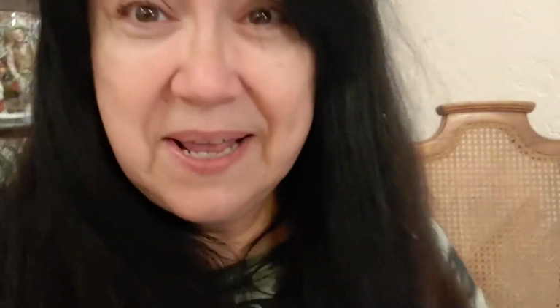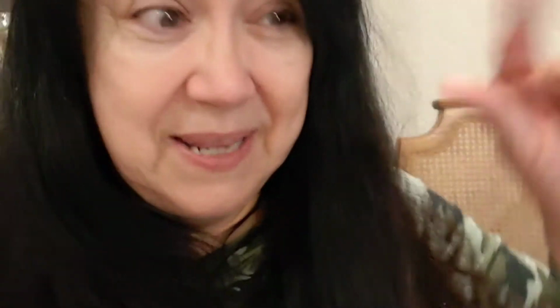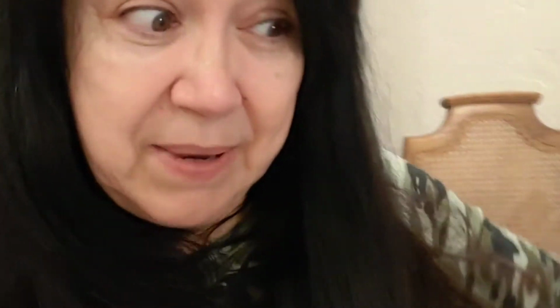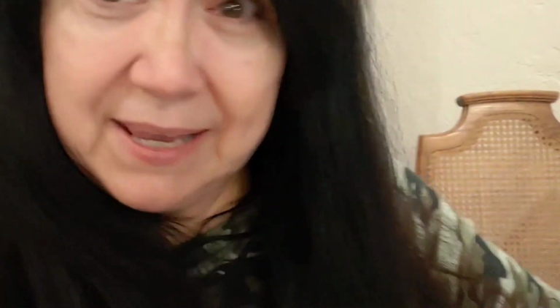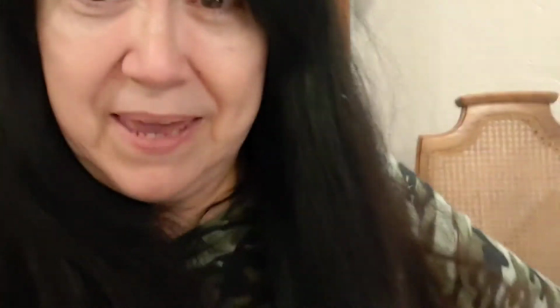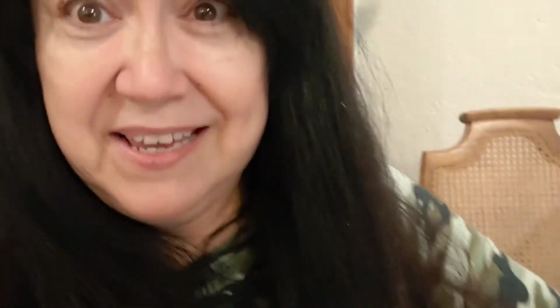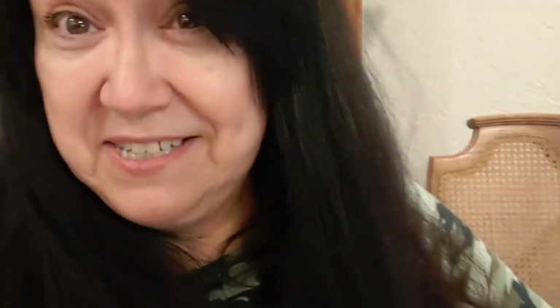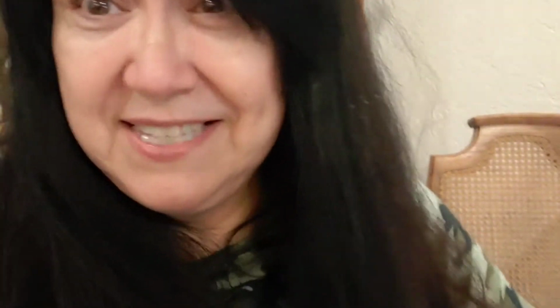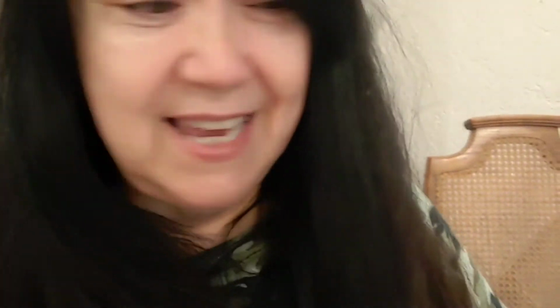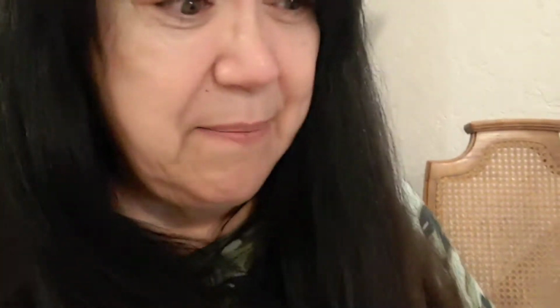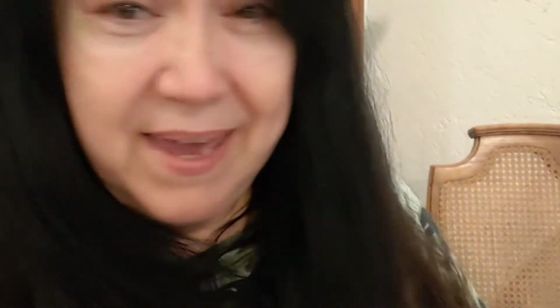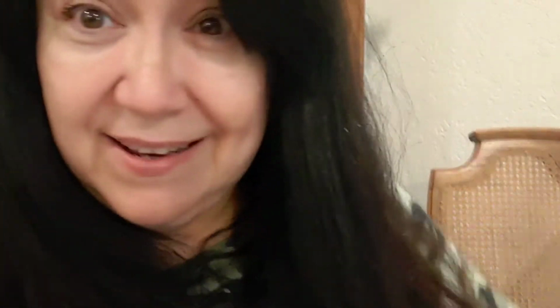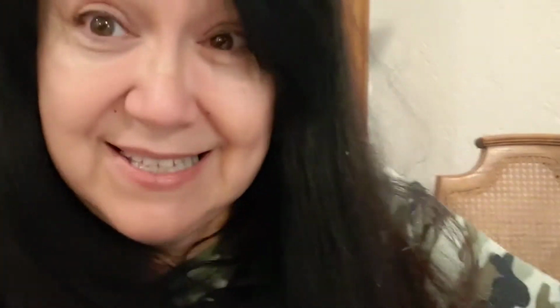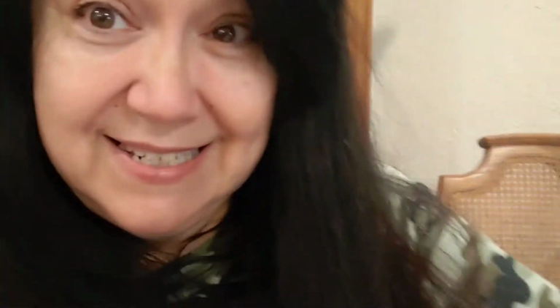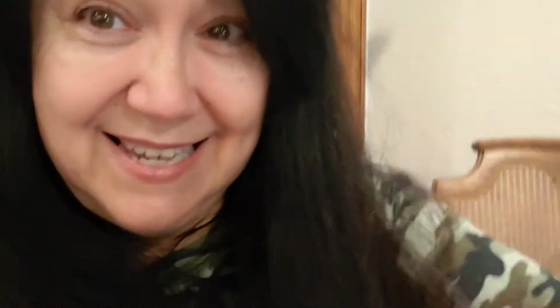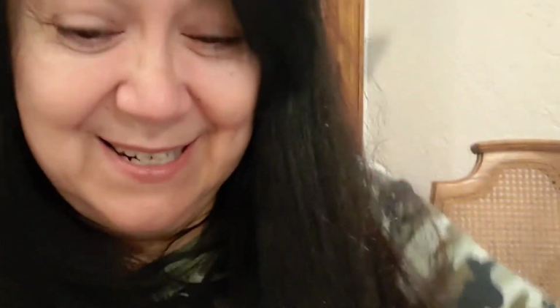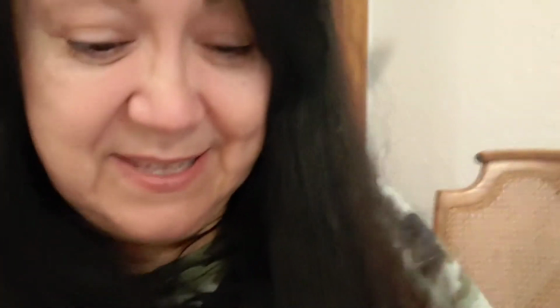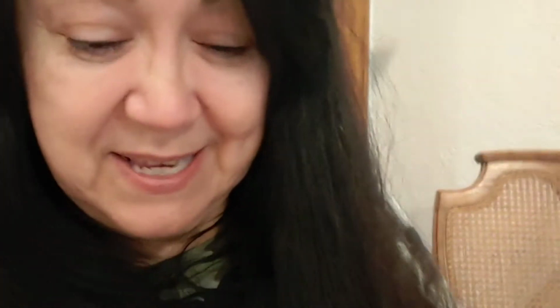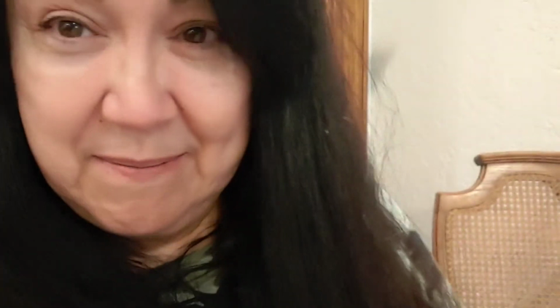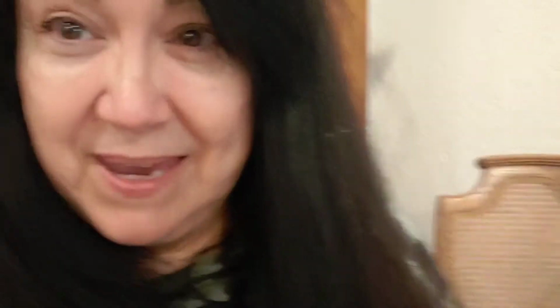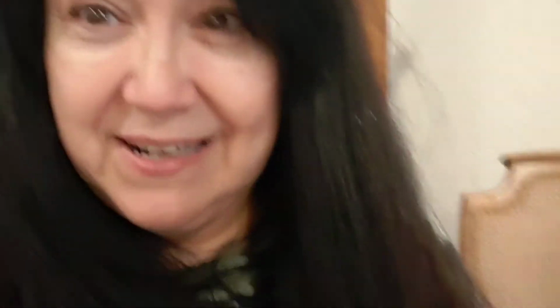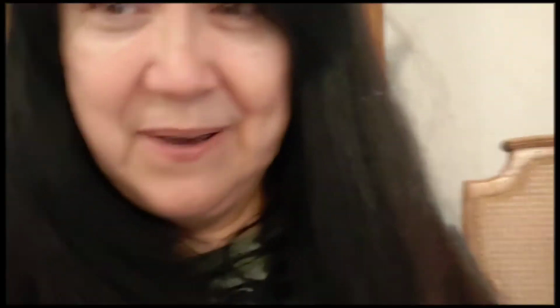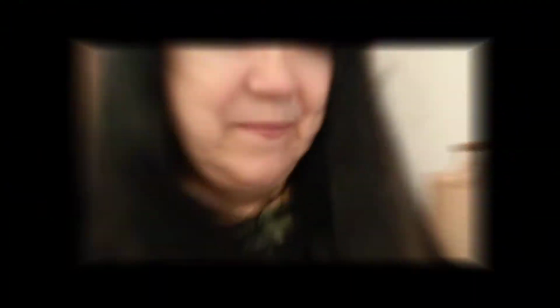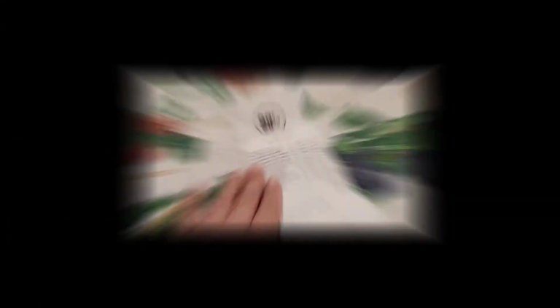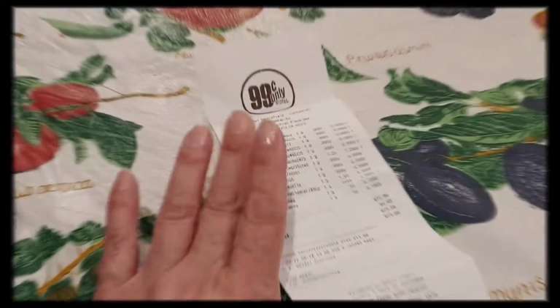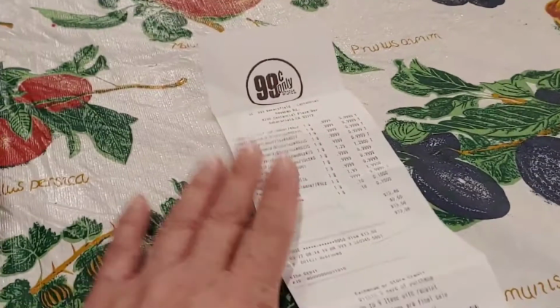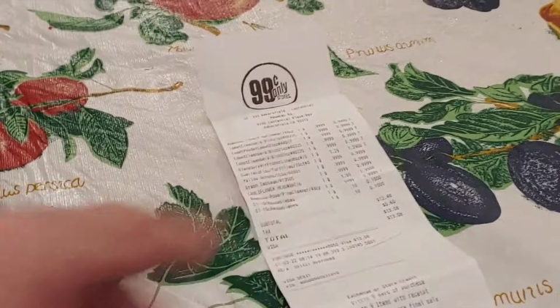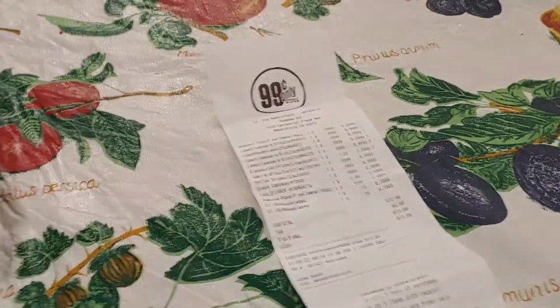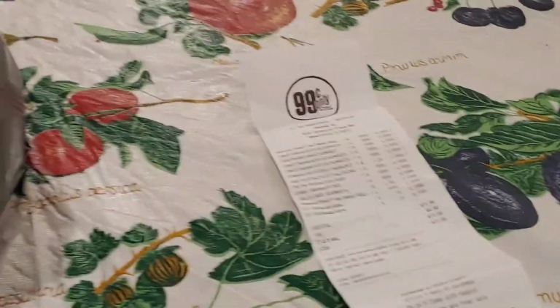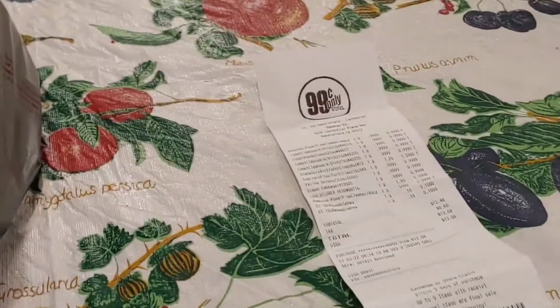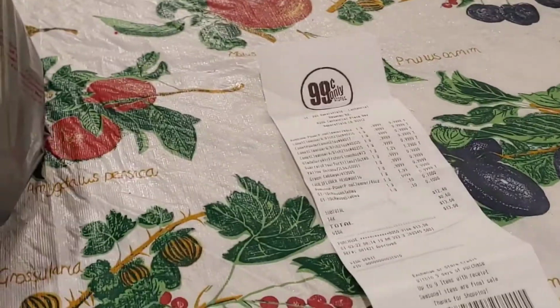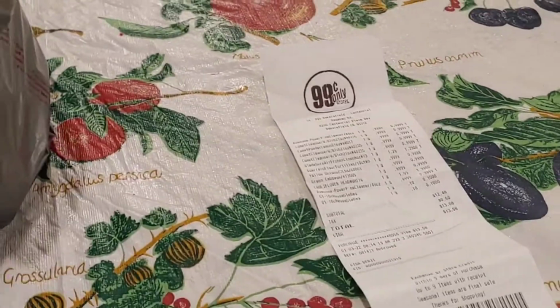Name brand canned foods and condiments and spices and goodies and teas — they have anything and everything you can think of that anyone would need for a household on a budget. It may not be only 99 cents, but they do have really, really good prices in that store. Let me get into the second bag now.